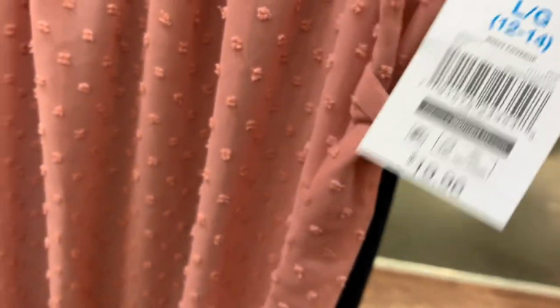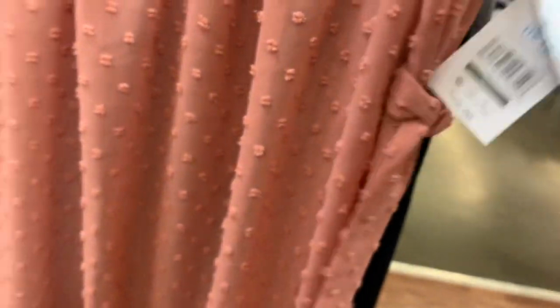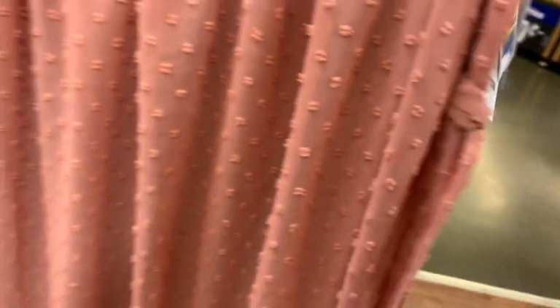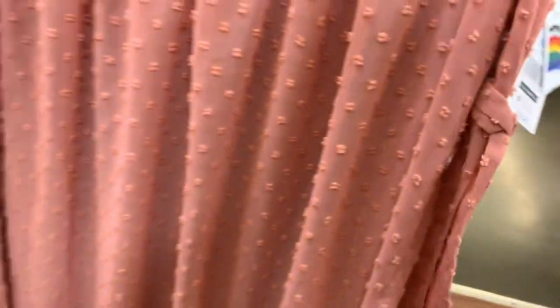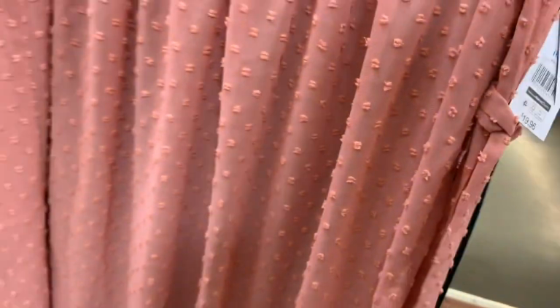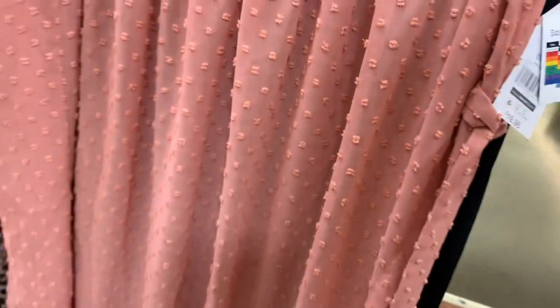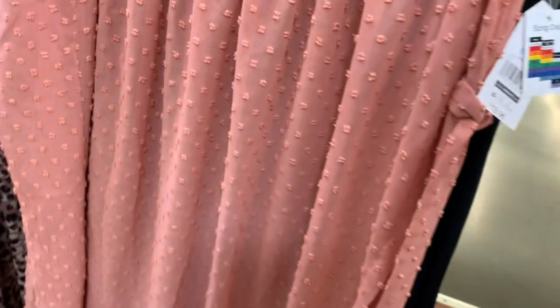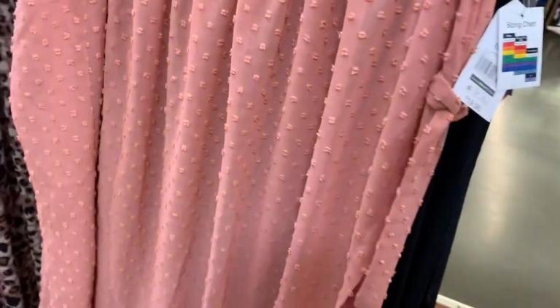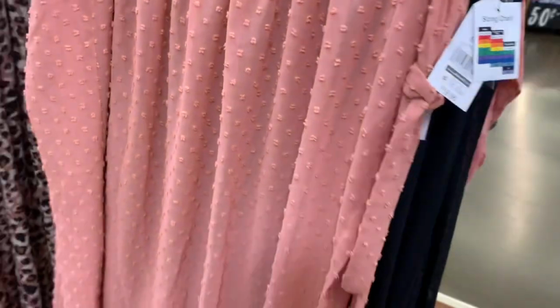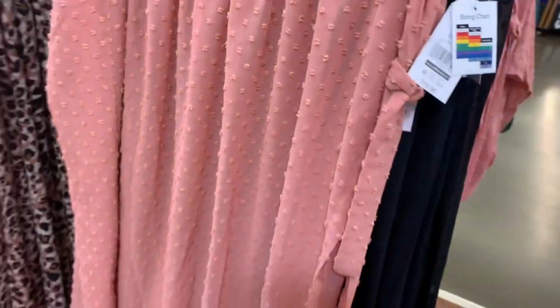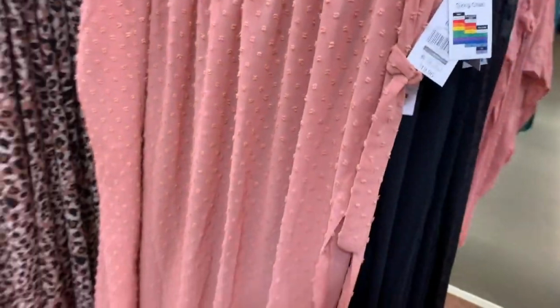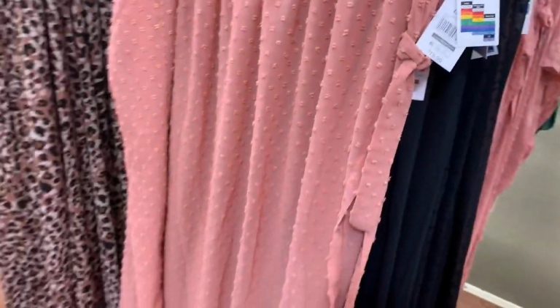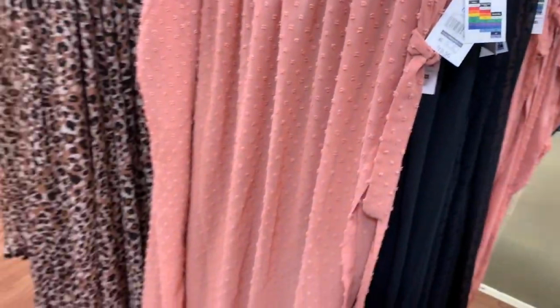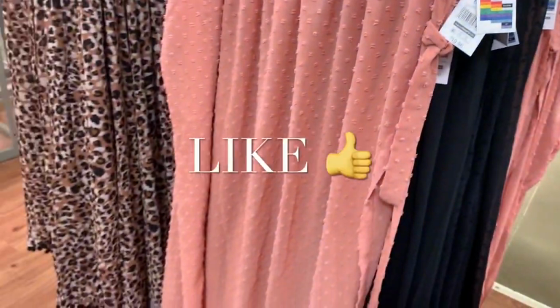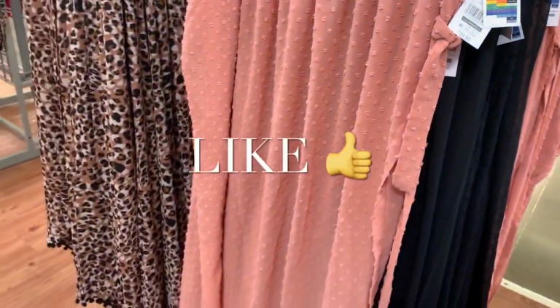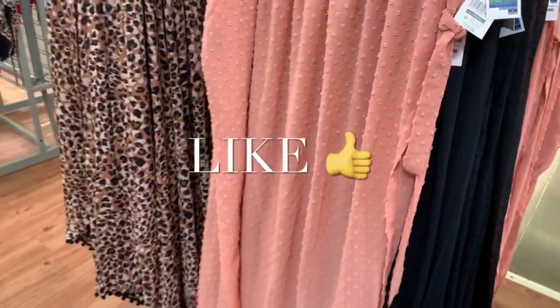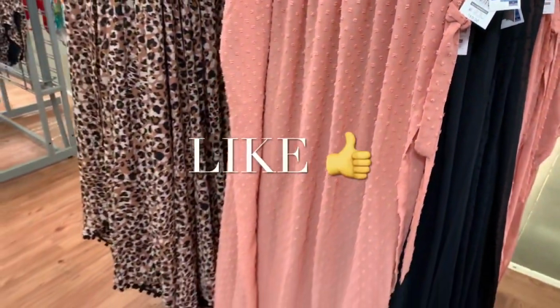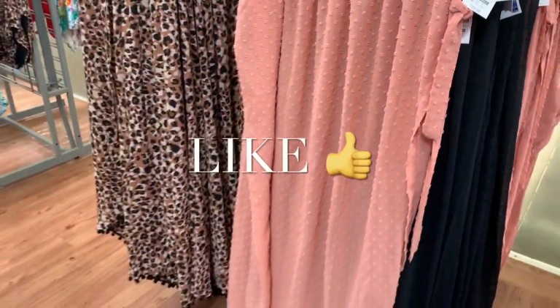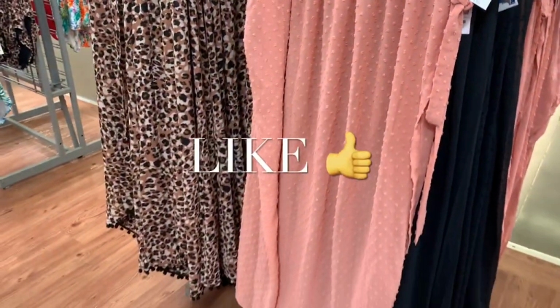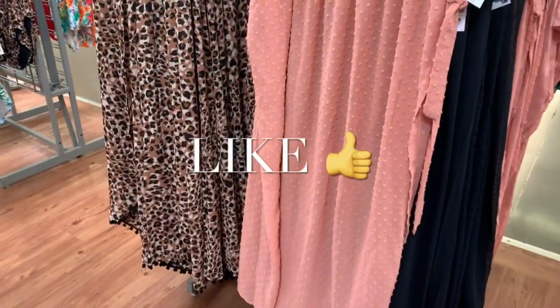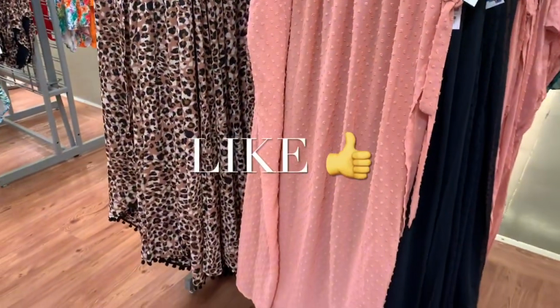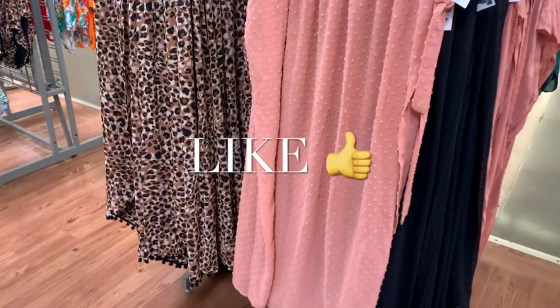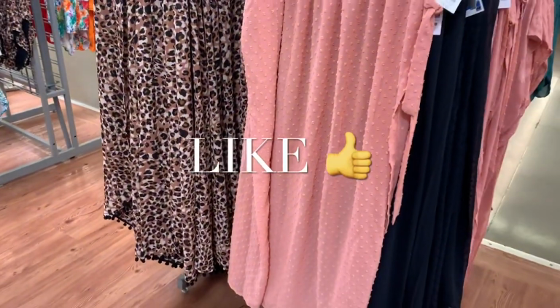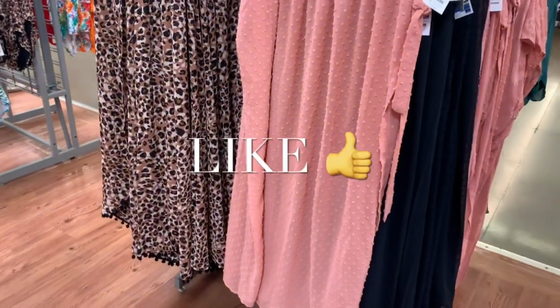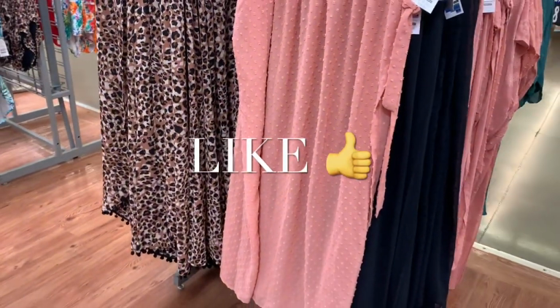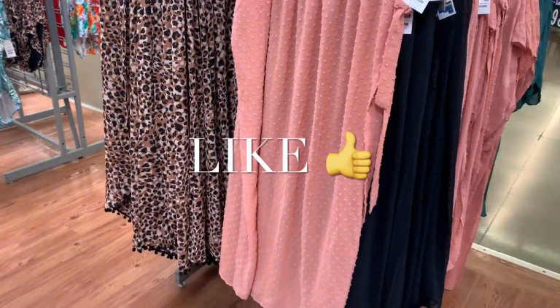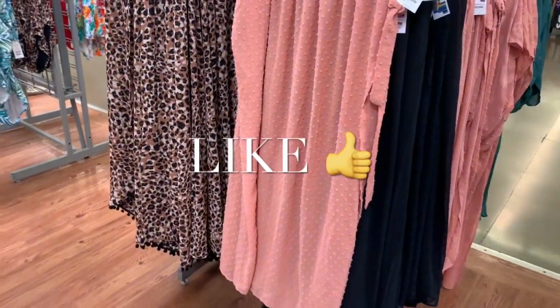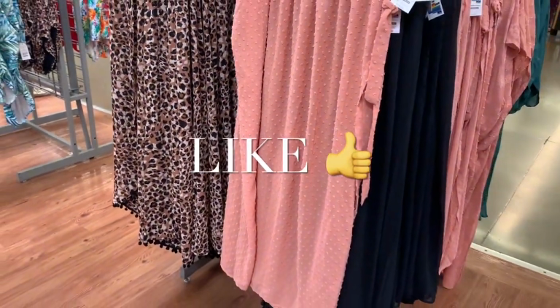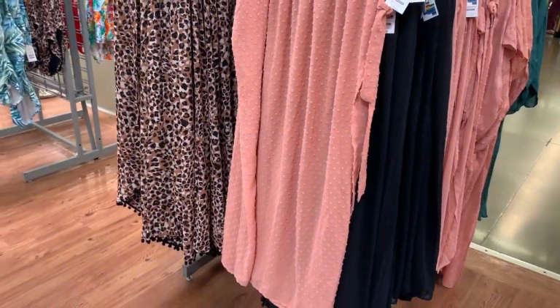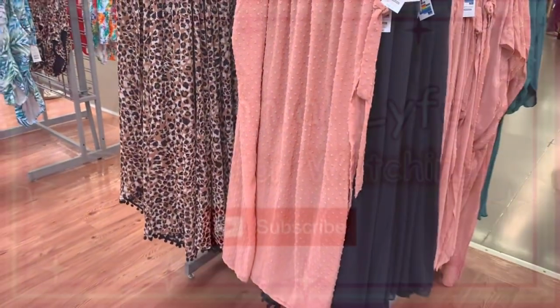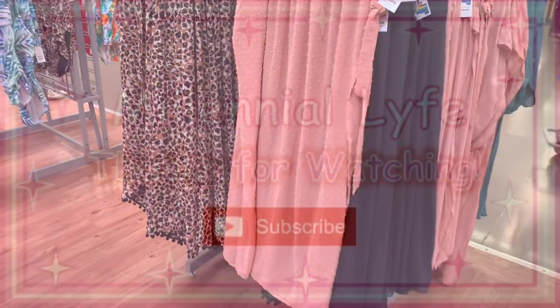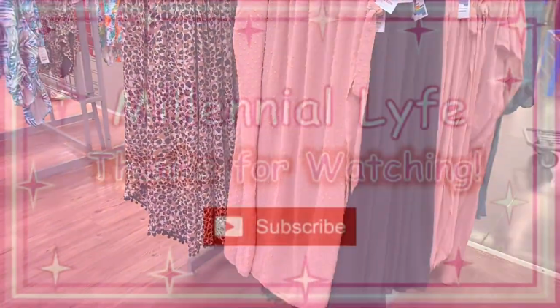If you like my channel, go ahead and like, subscribe, and comment. I'll keep bringing more. See you at the next video.